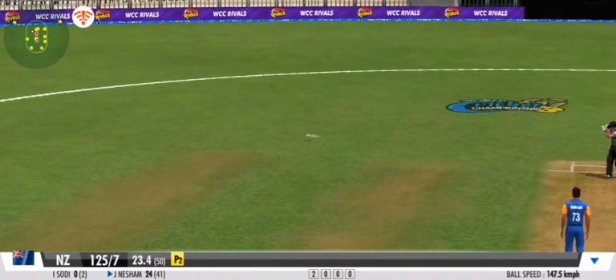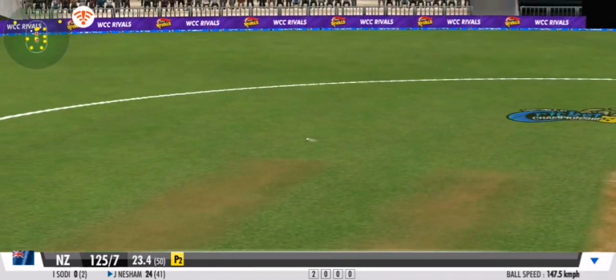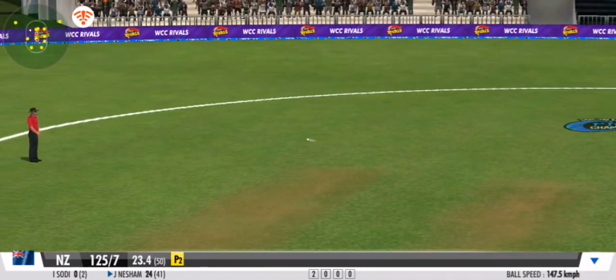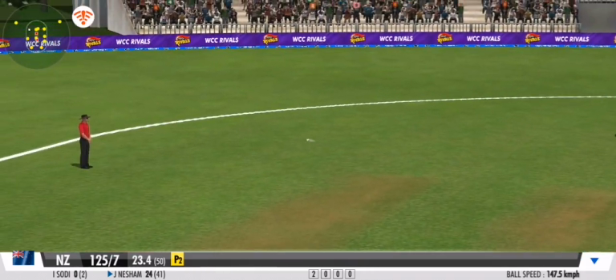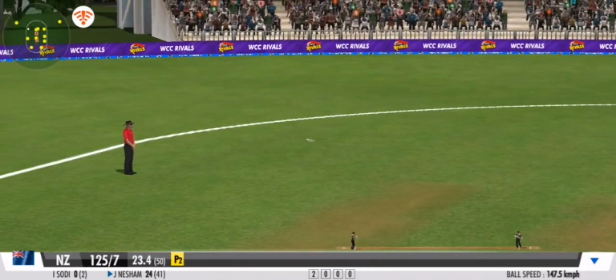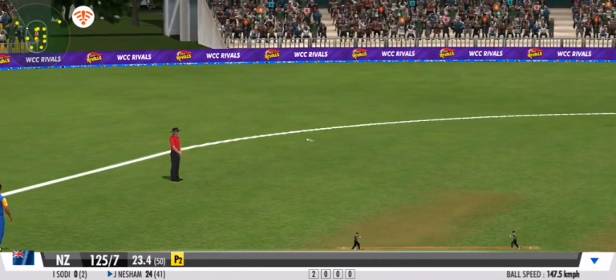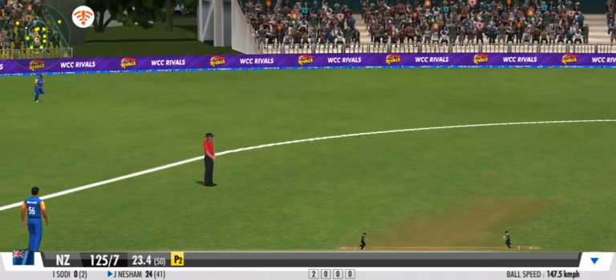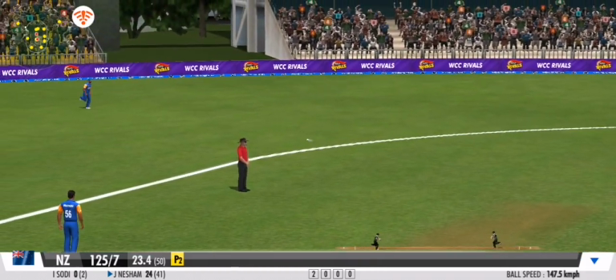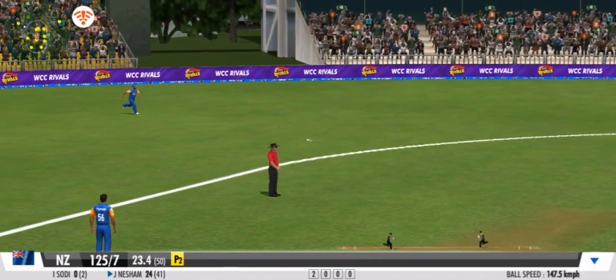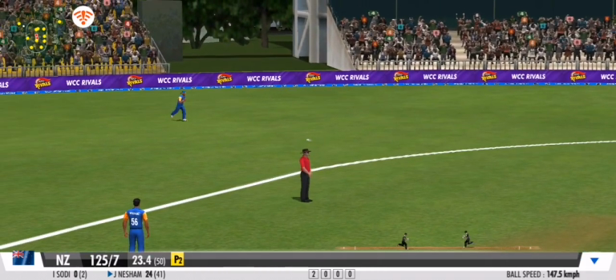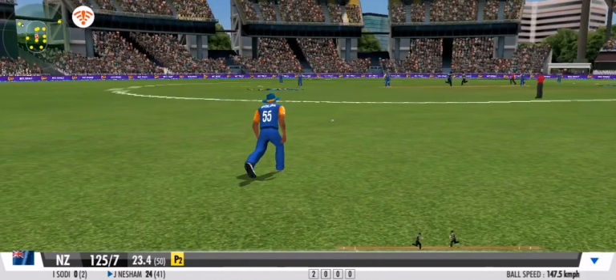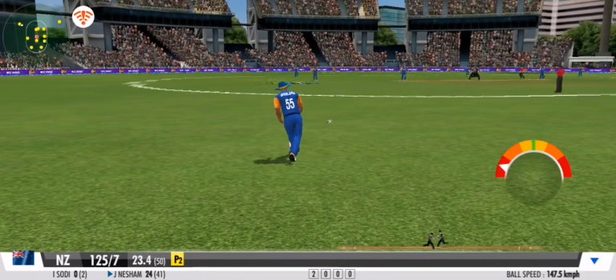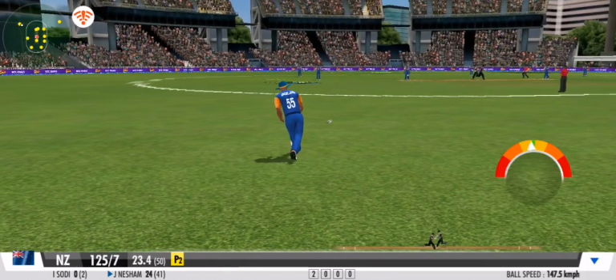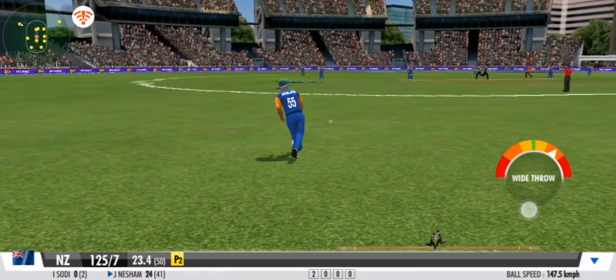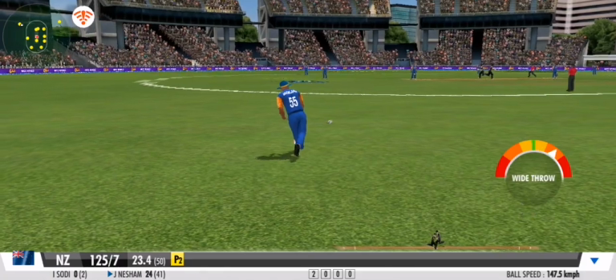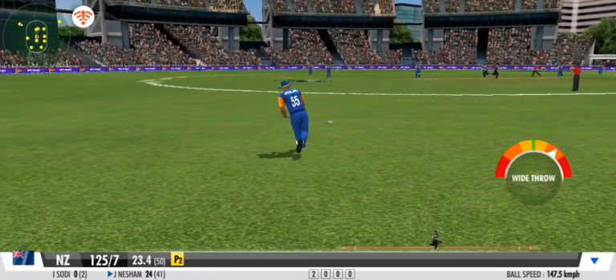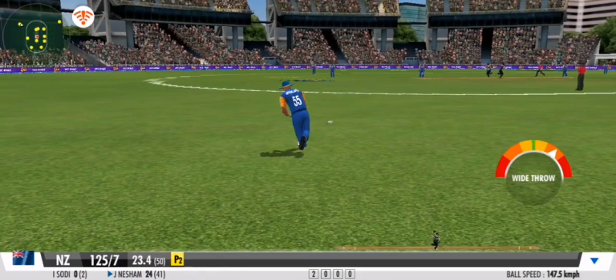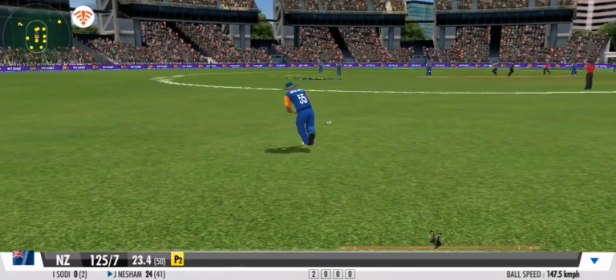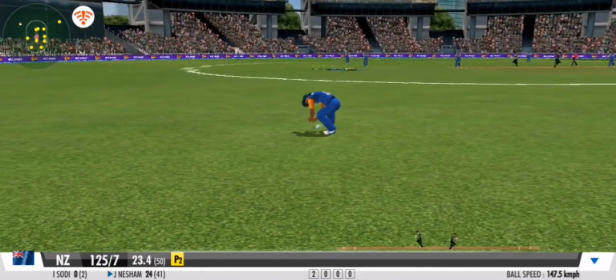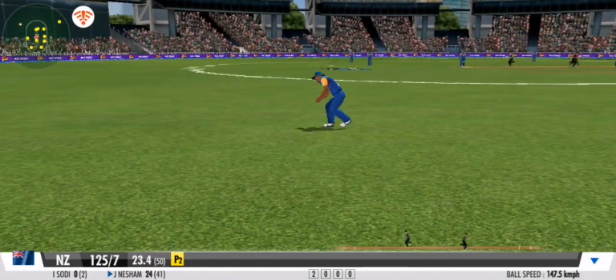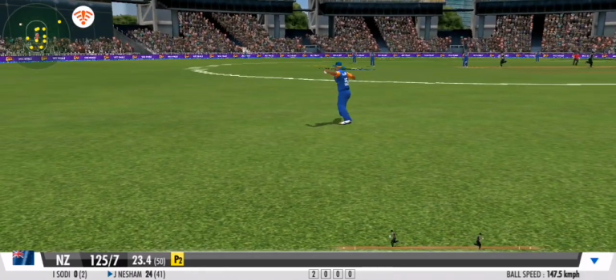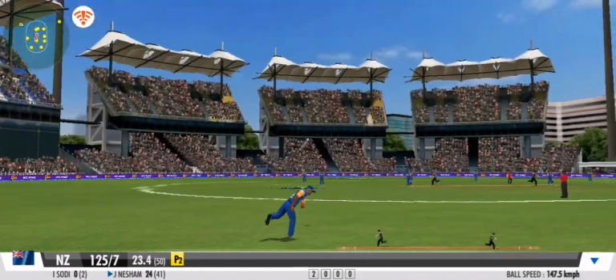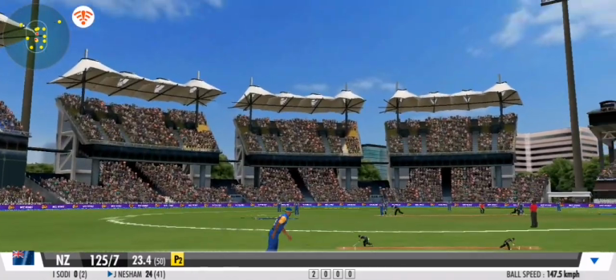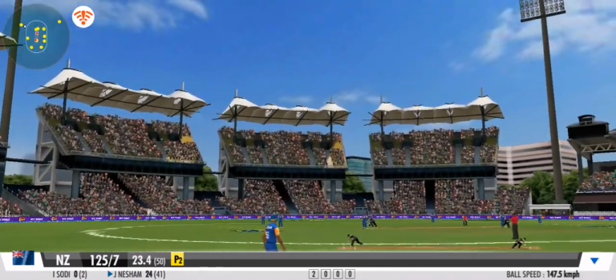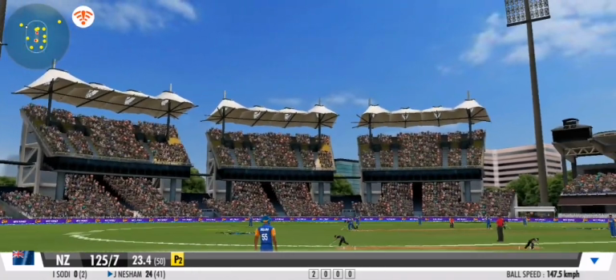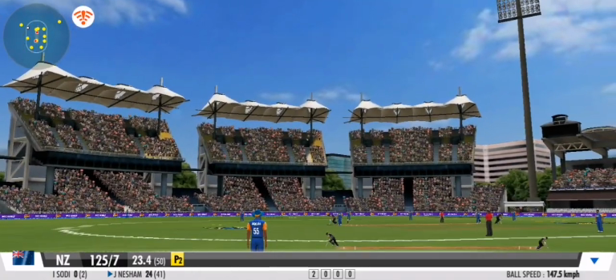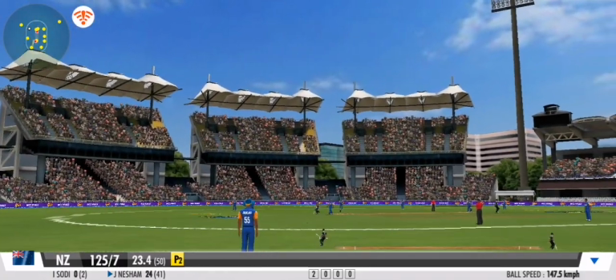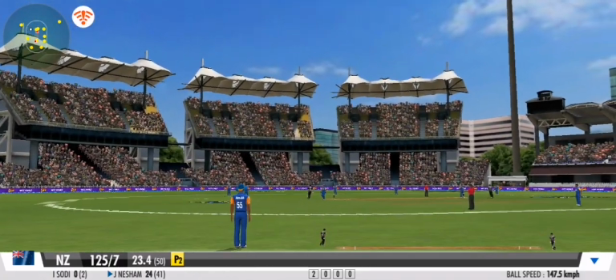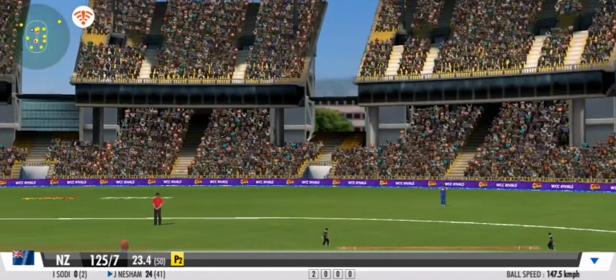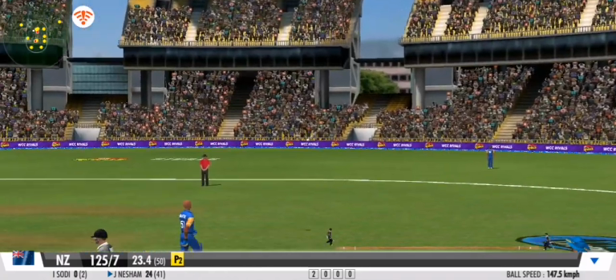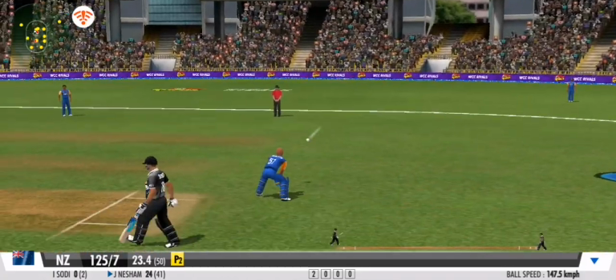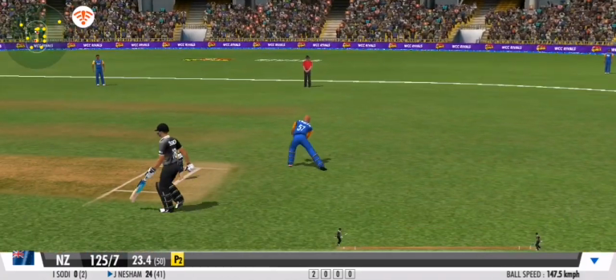Quick shuffle and it's on the wrist — flies down the leg side. That's a quick bit of leg work from these two.